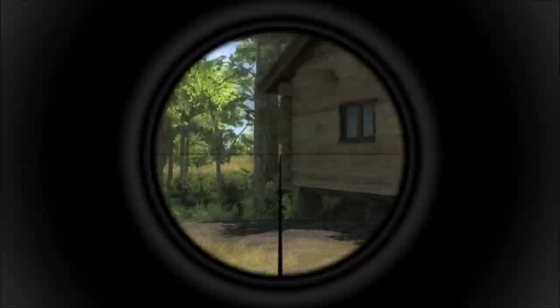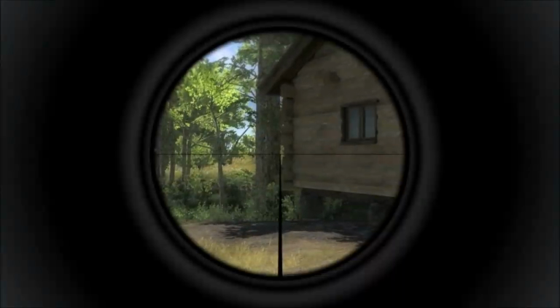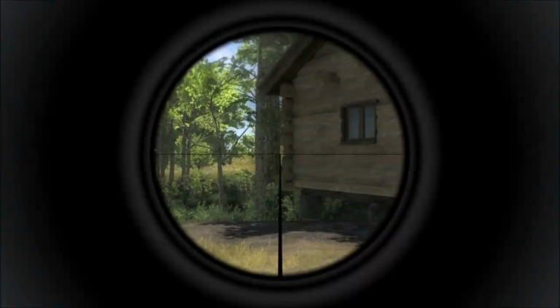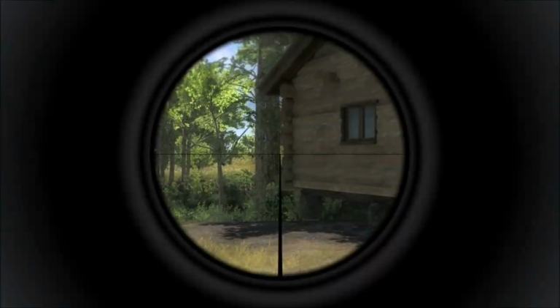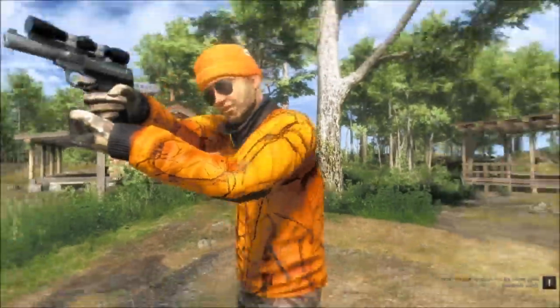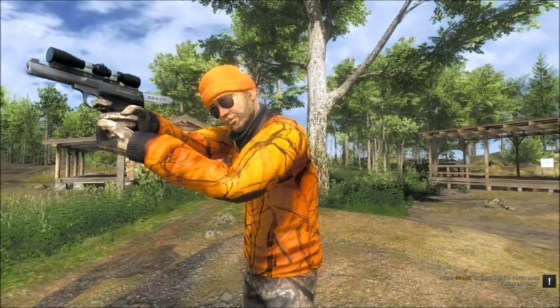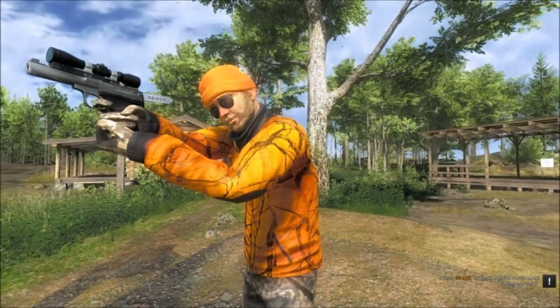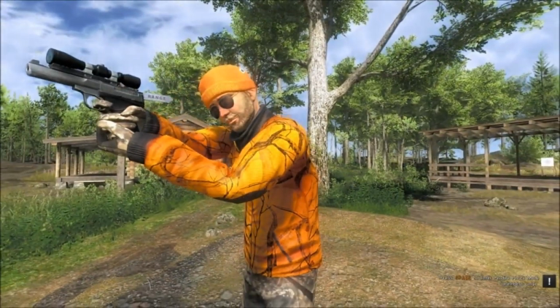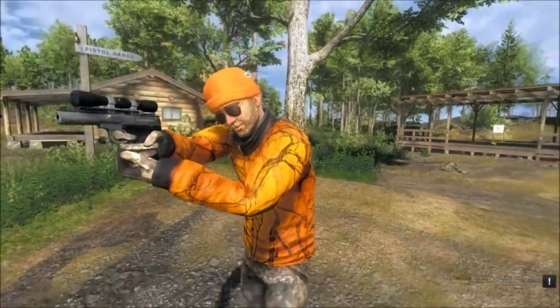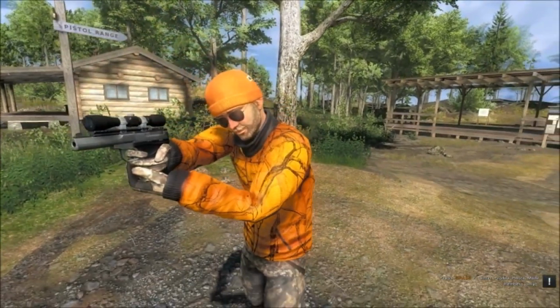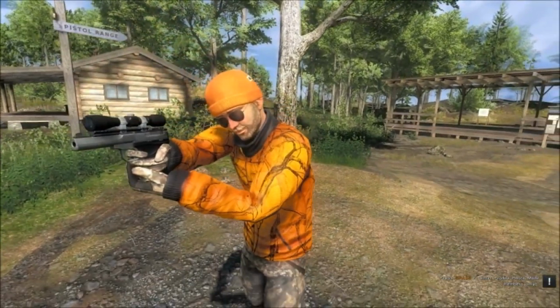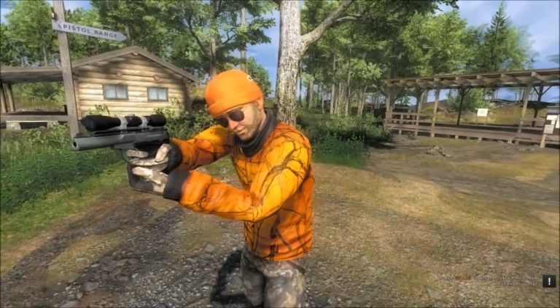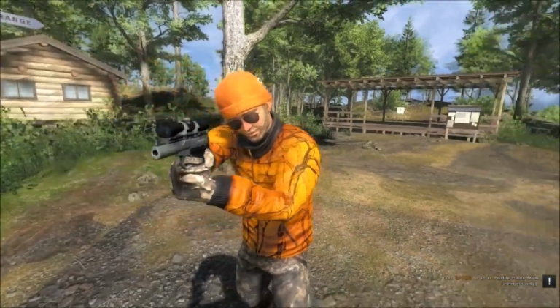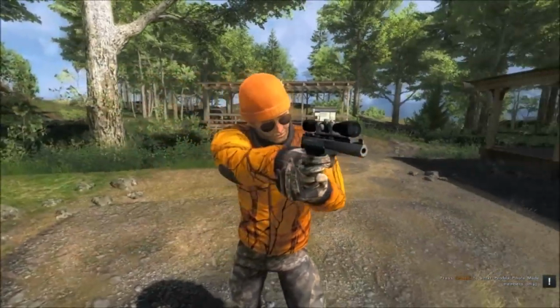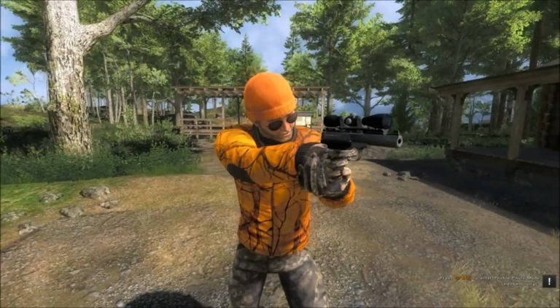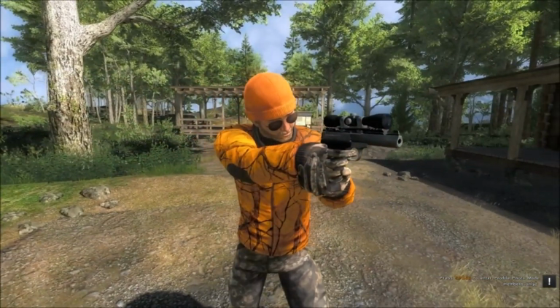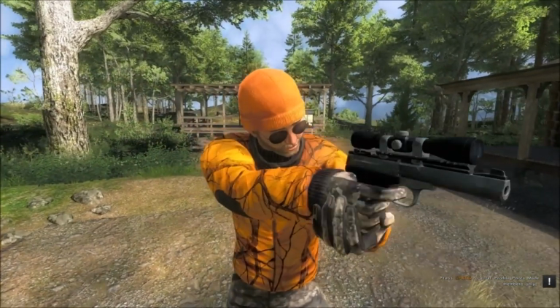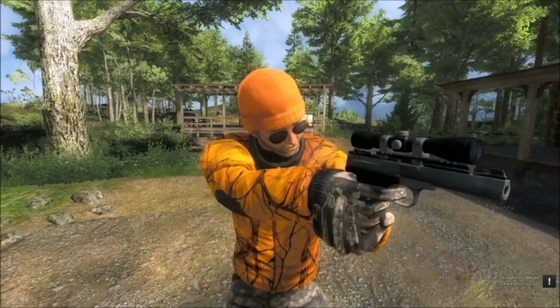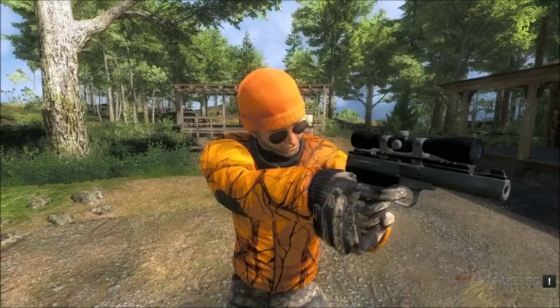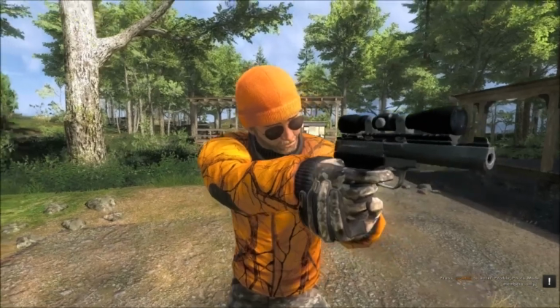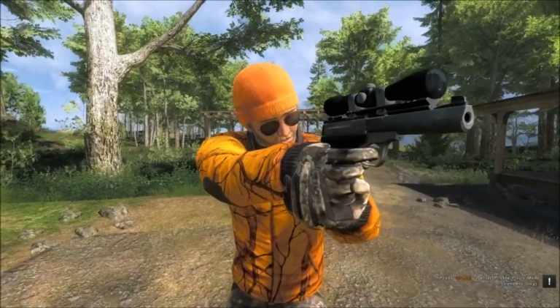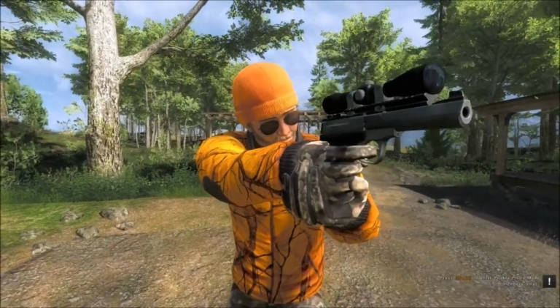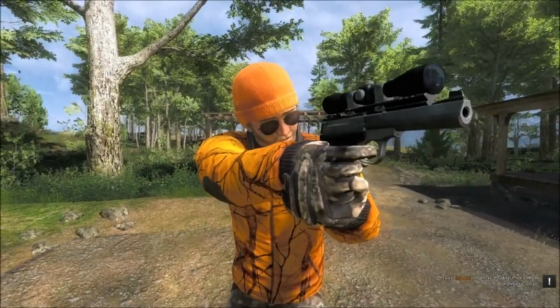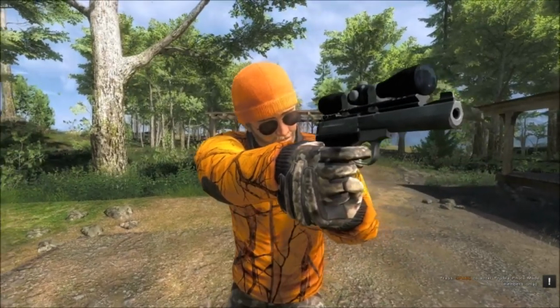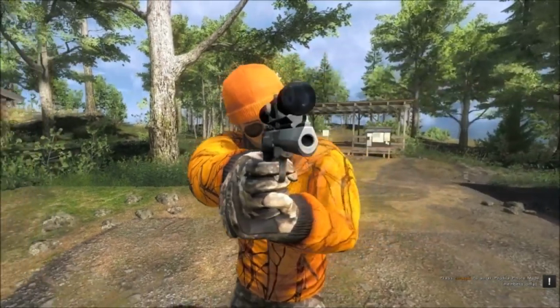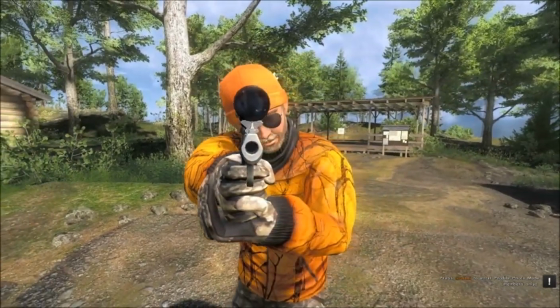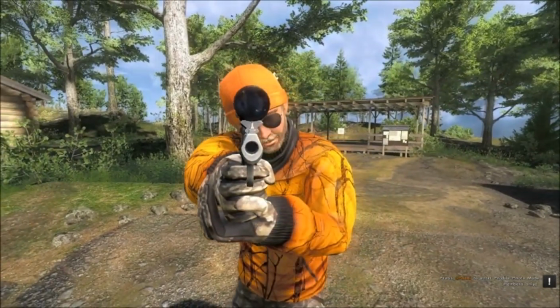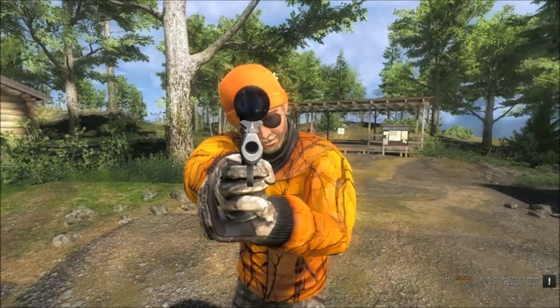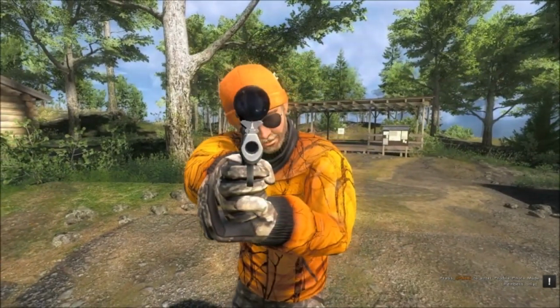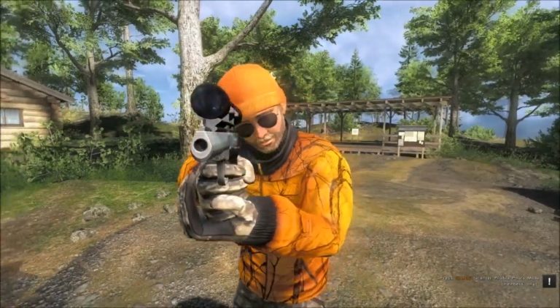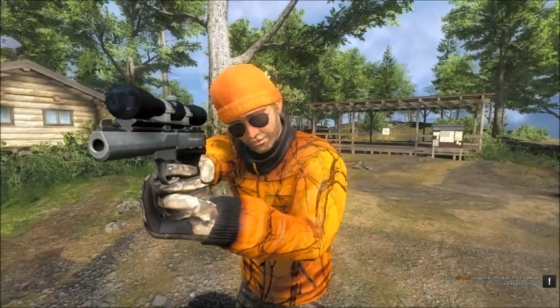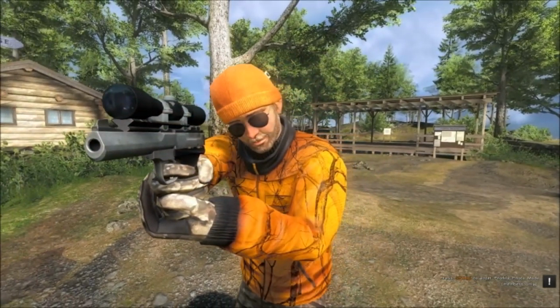The ethical species for the gun are the Canadian goose, cottontail rabbit, mallard, pheasant, and turkeys.